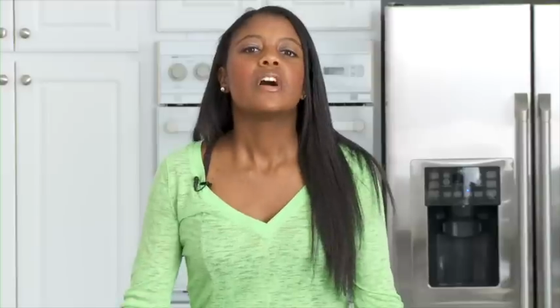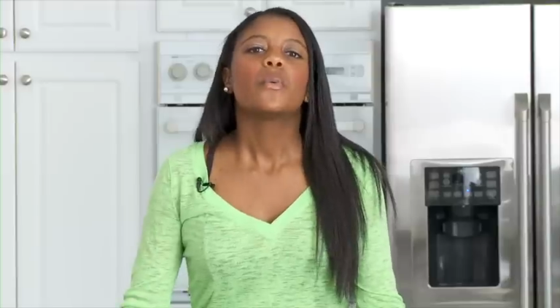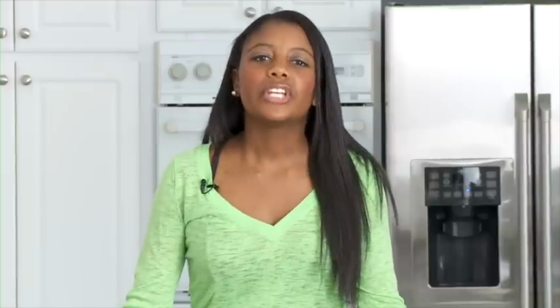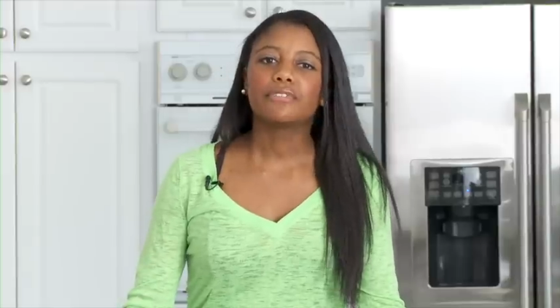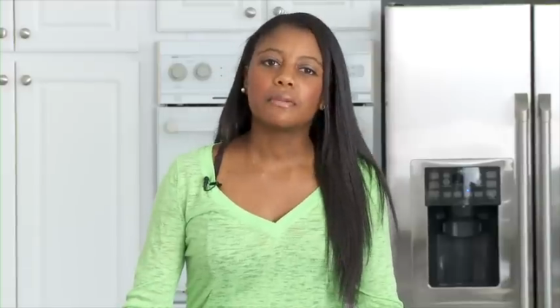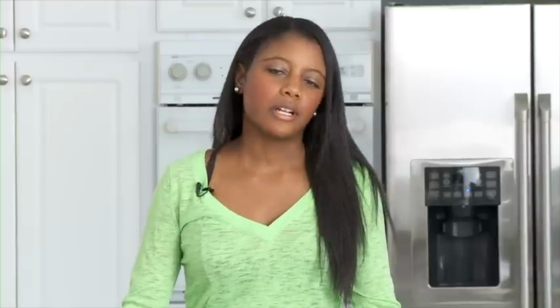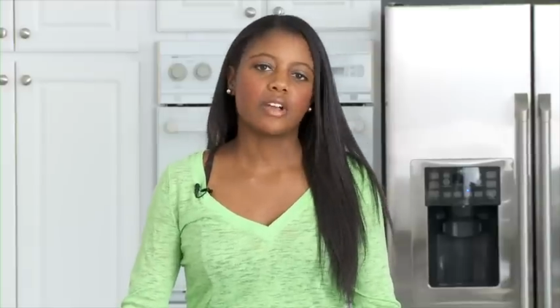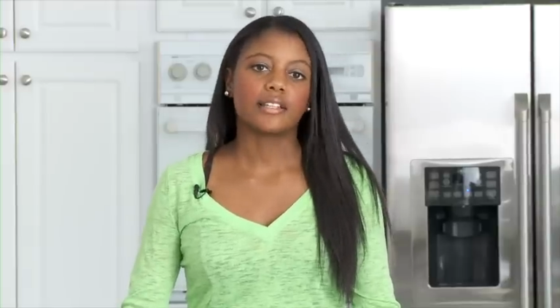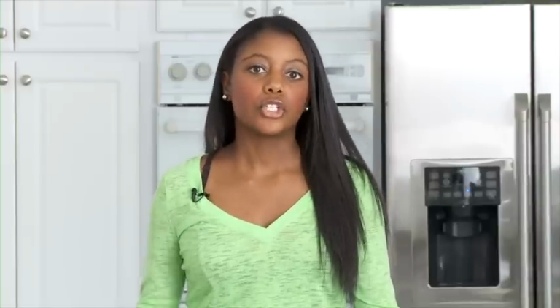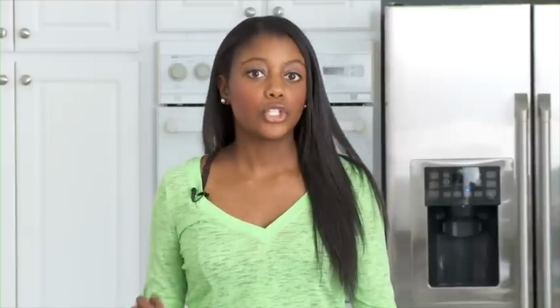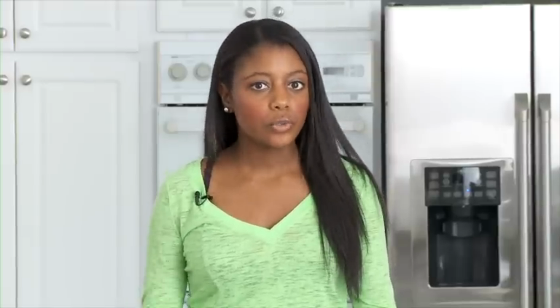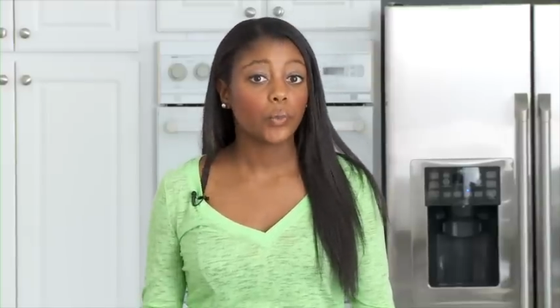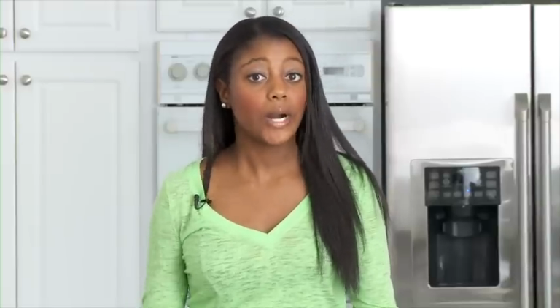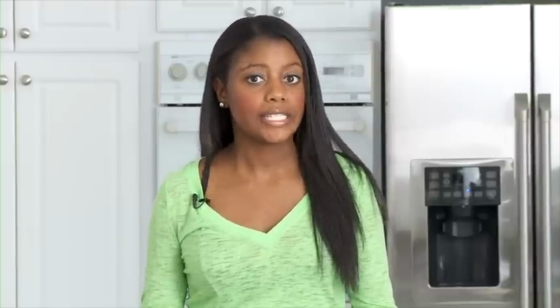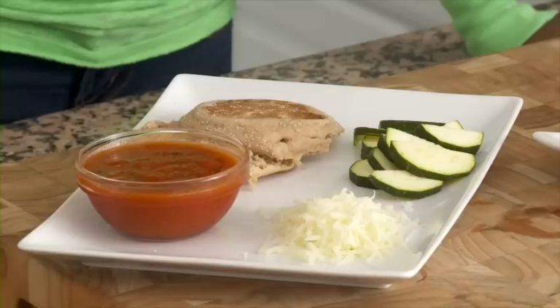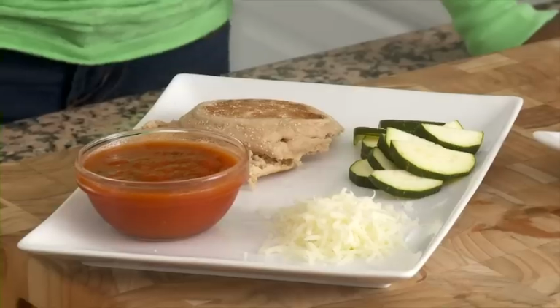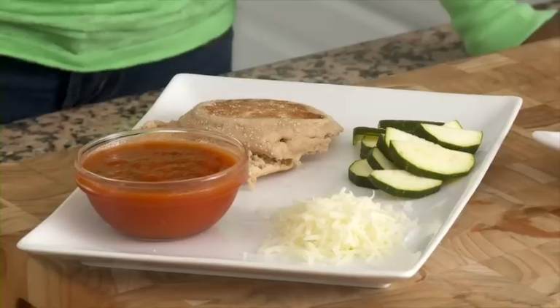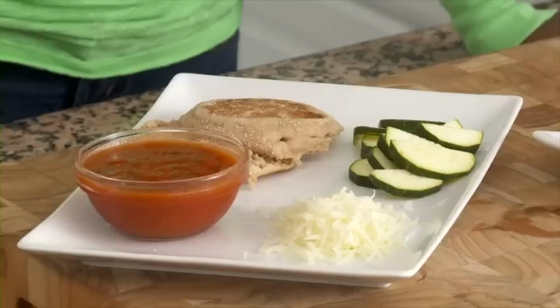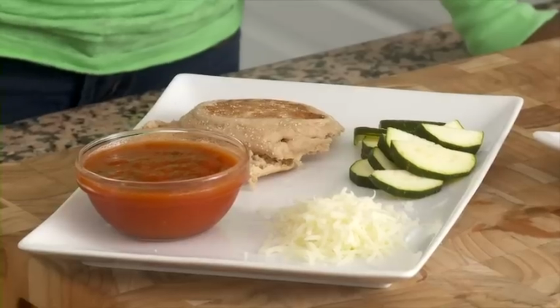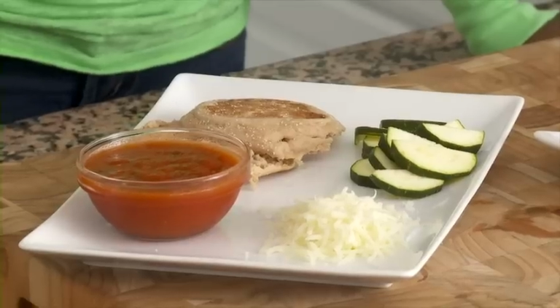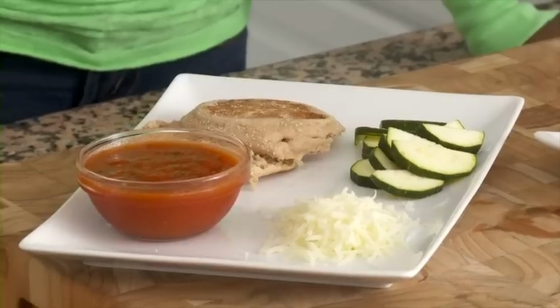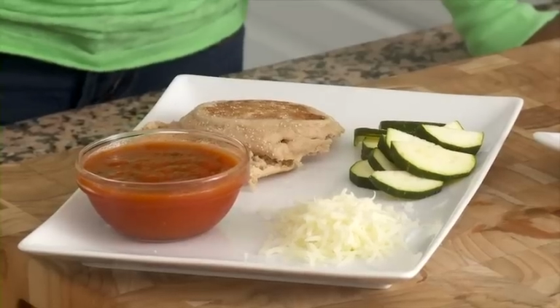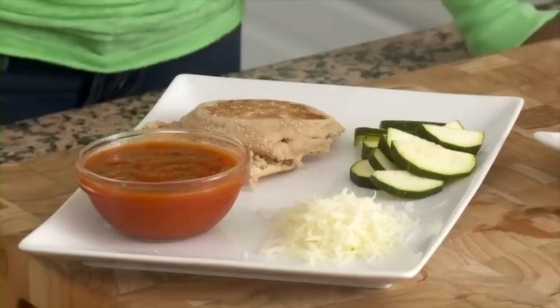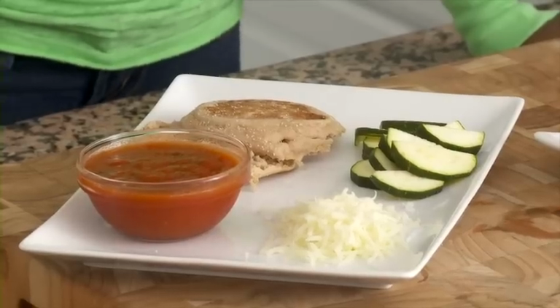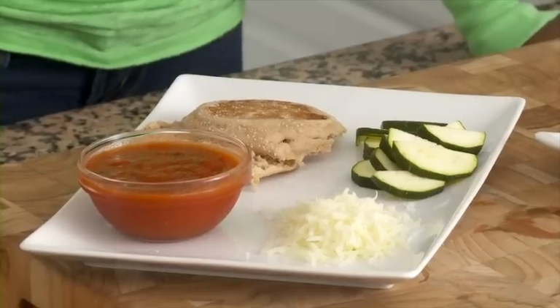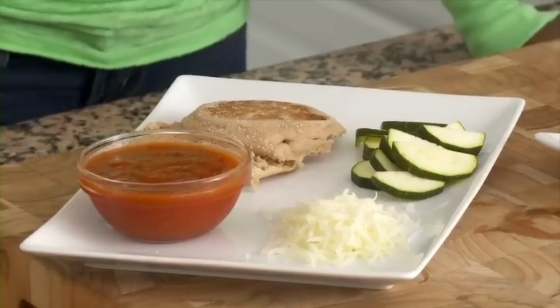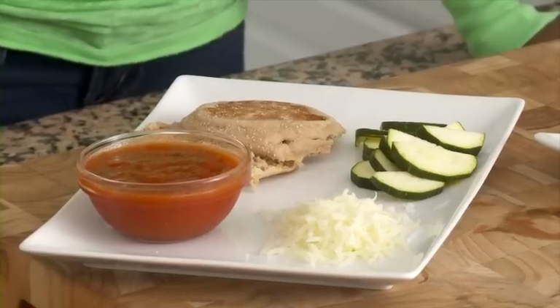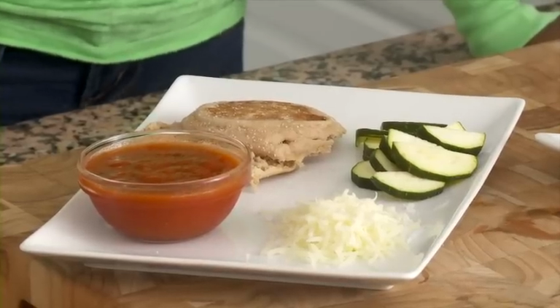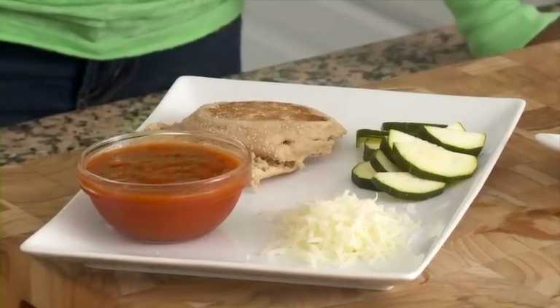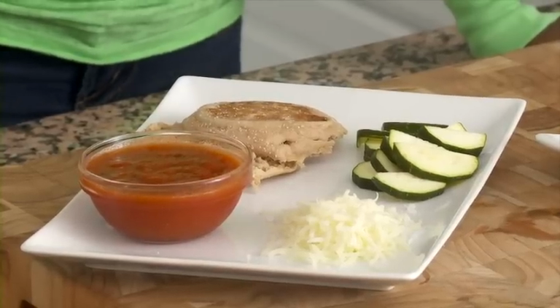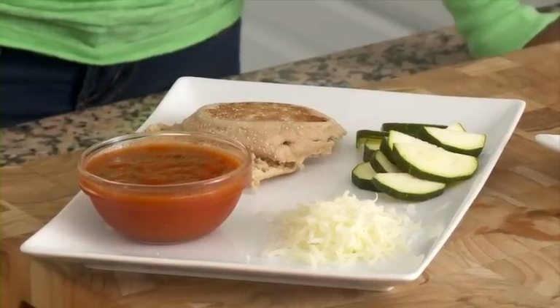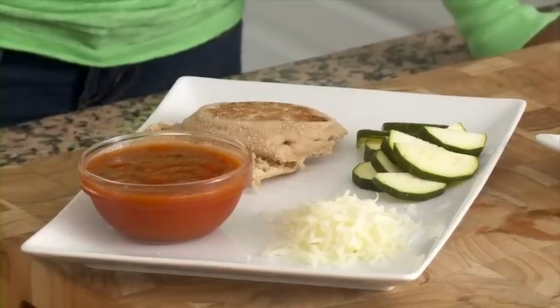When looking for tomato sauce, choose wisely. Shop for varieties that have low sodium and no added sugar.